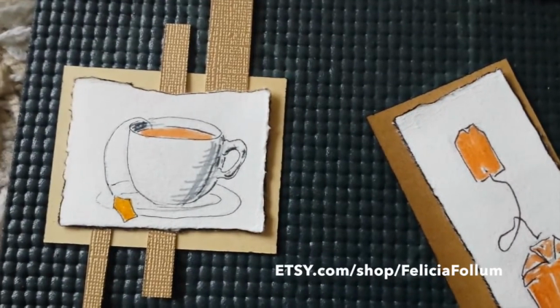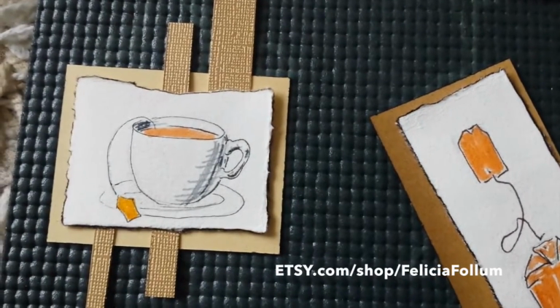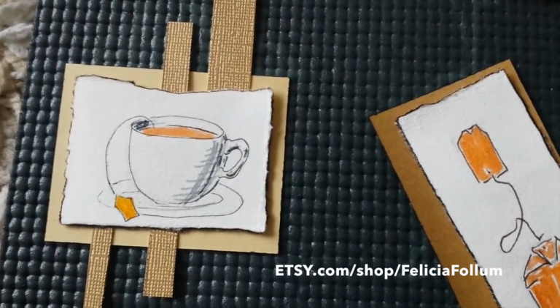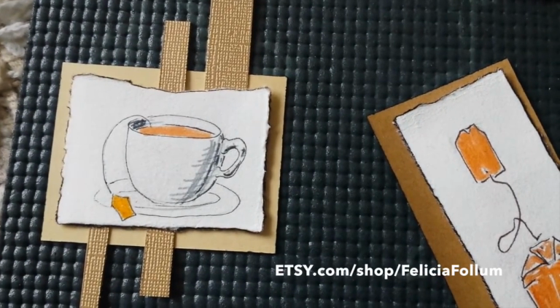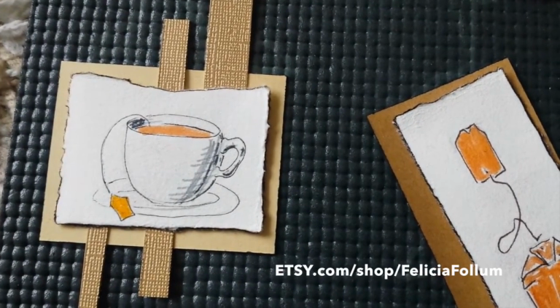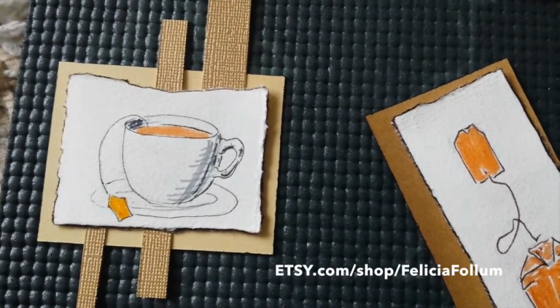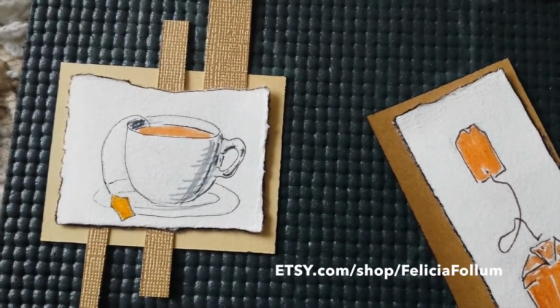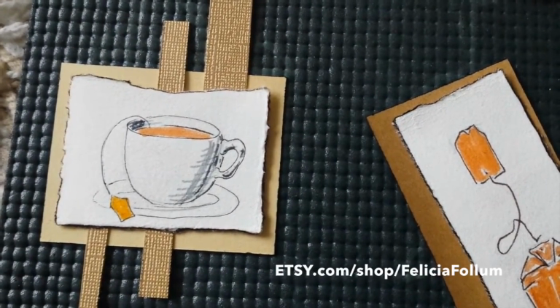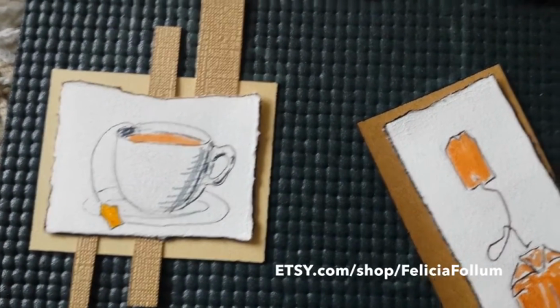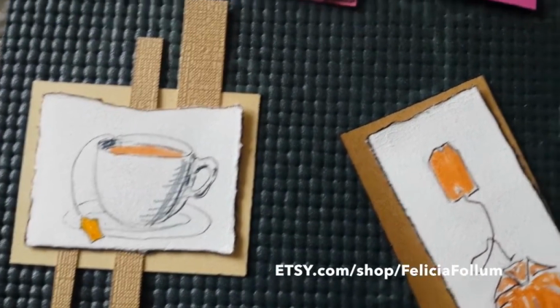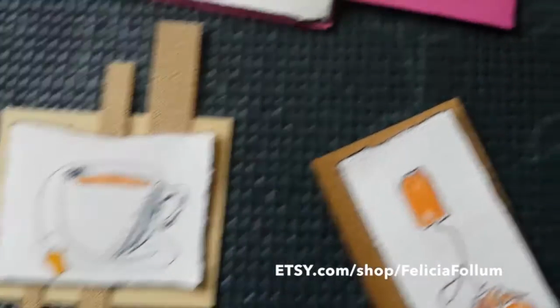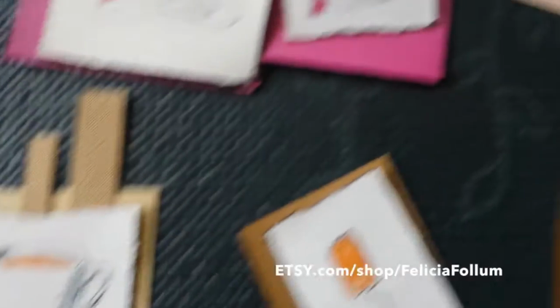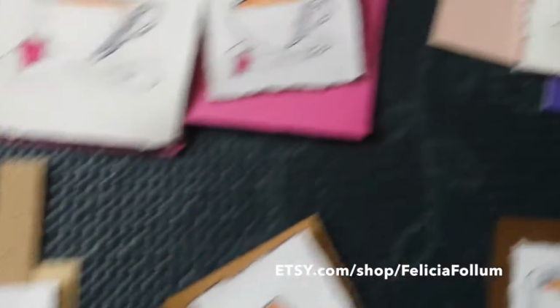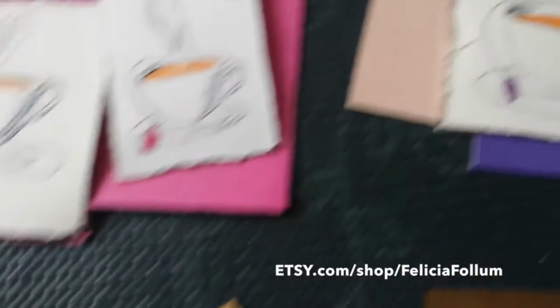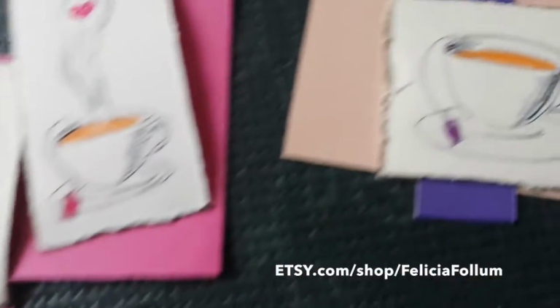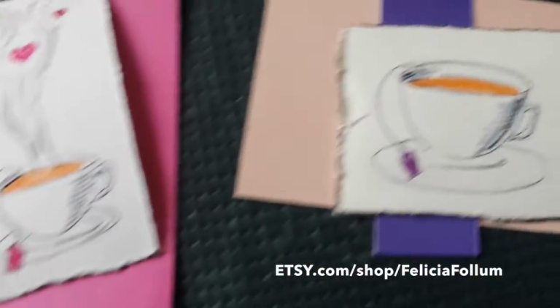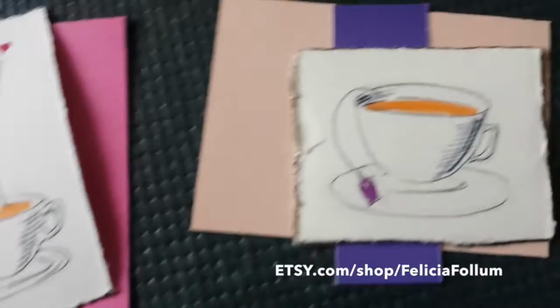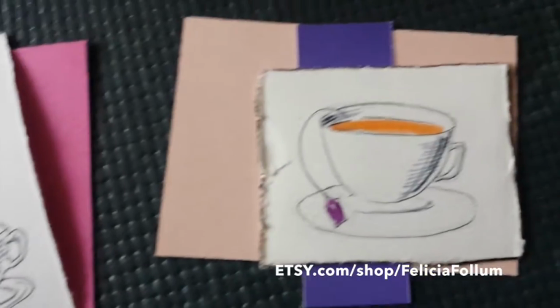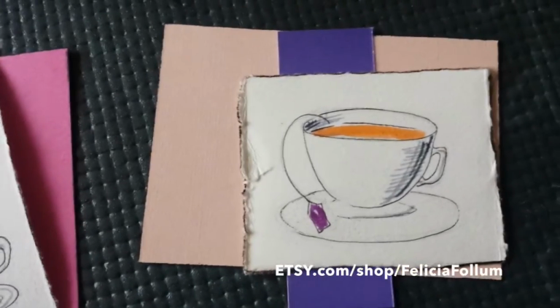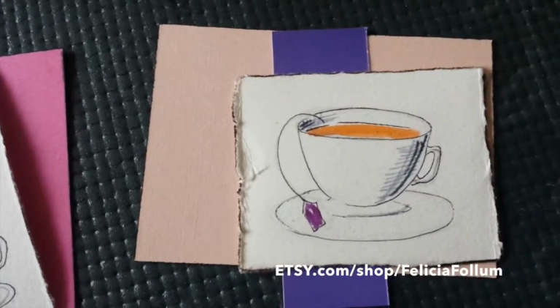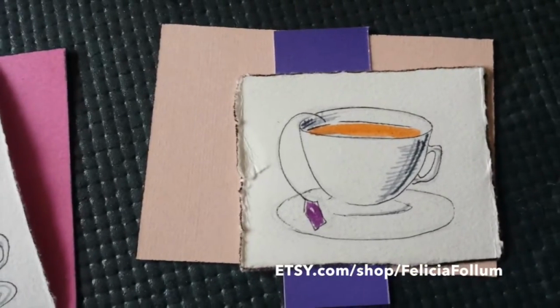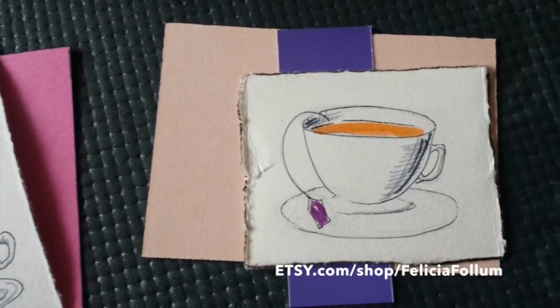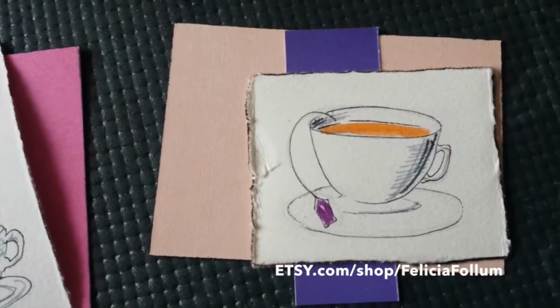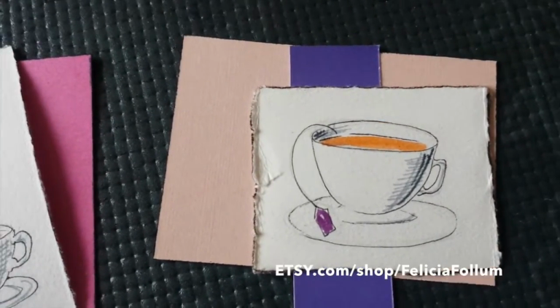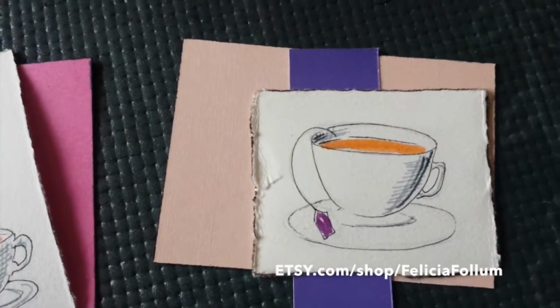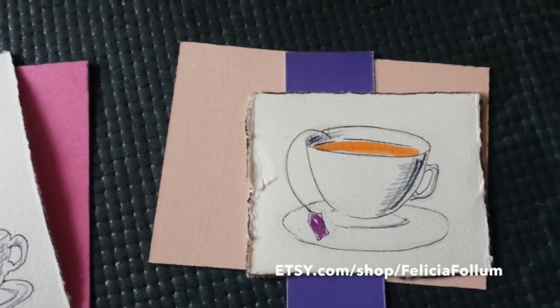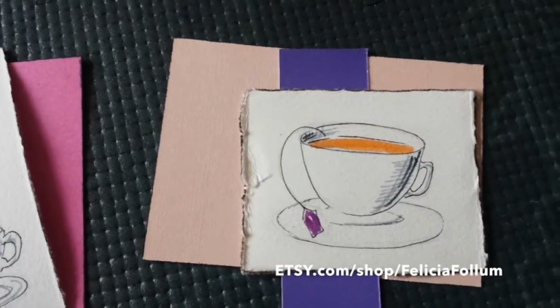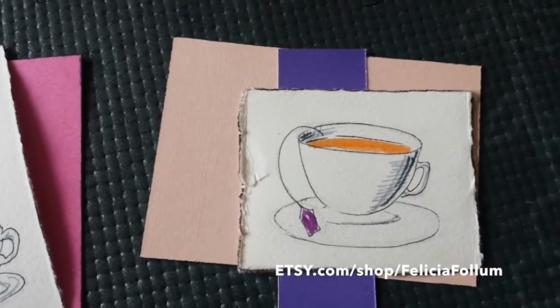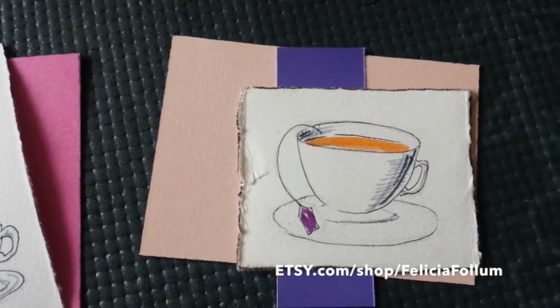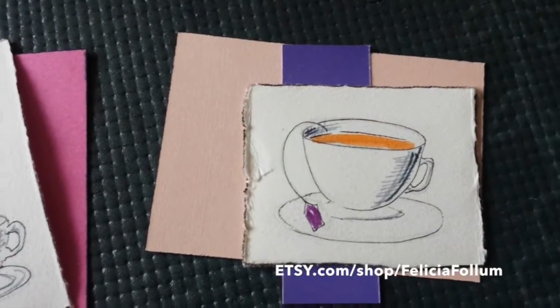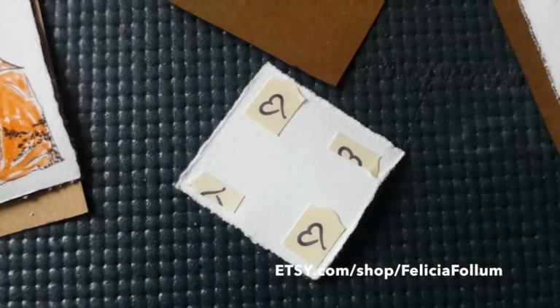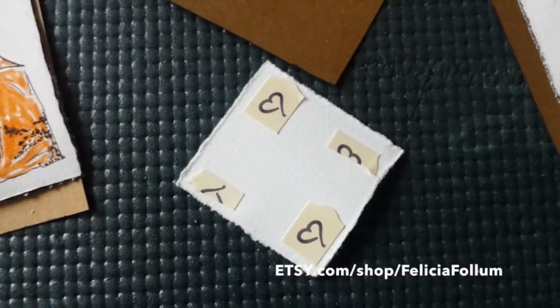Some of my designs felt a little unfinished, so I went back and I'm adding some more detailed scraps of paper to them.